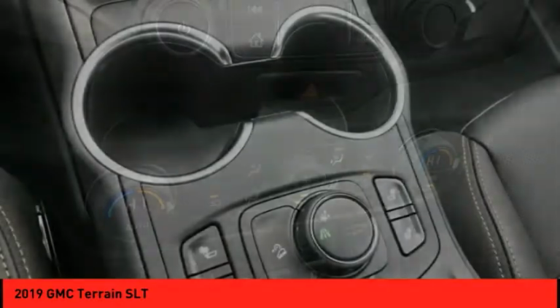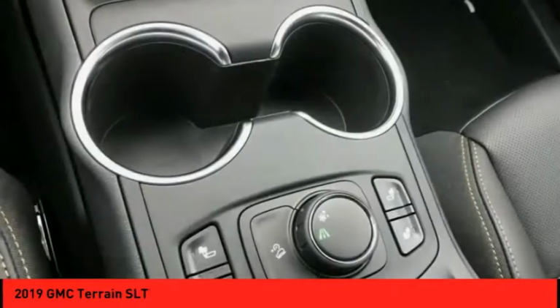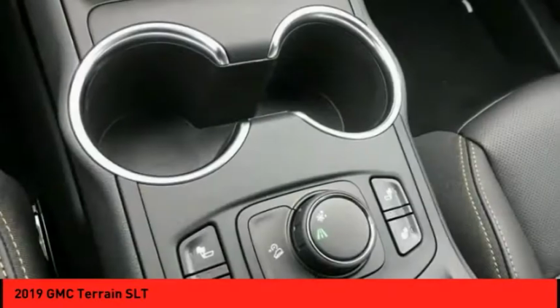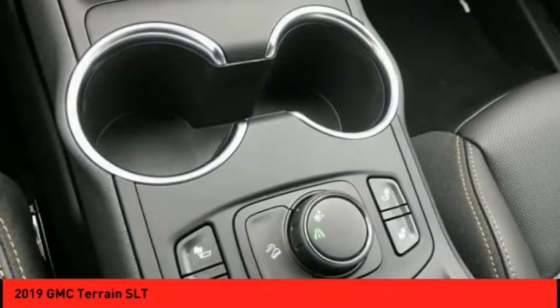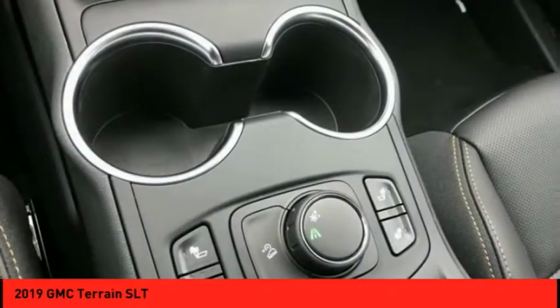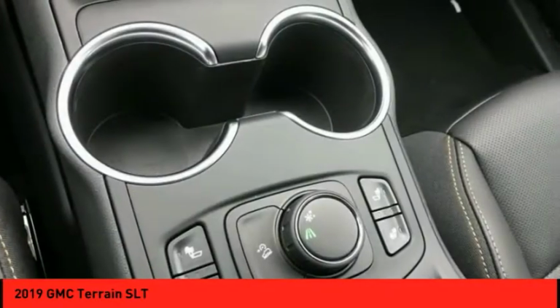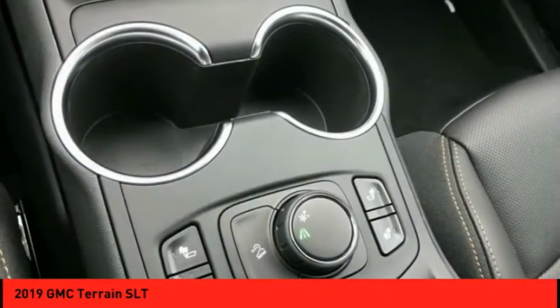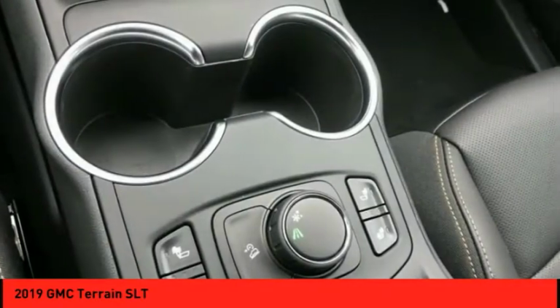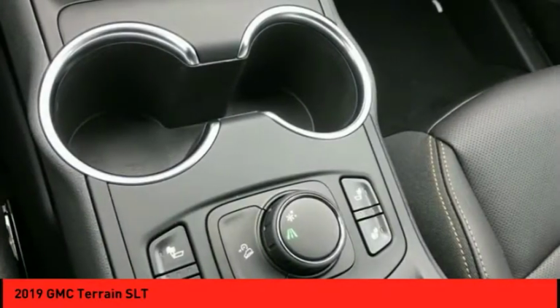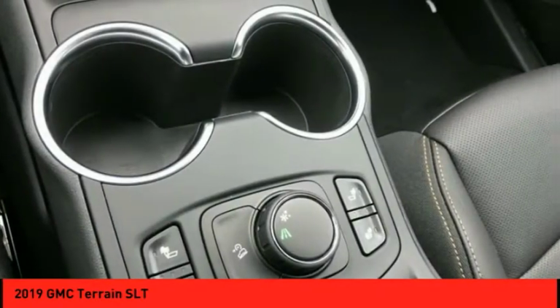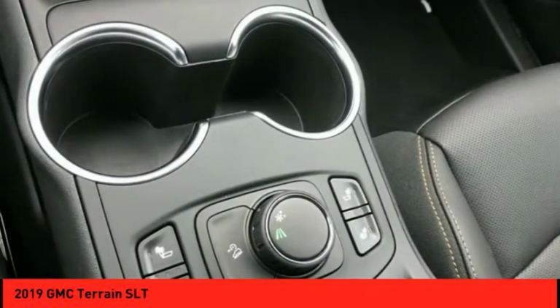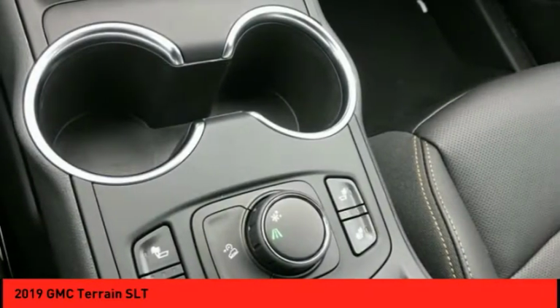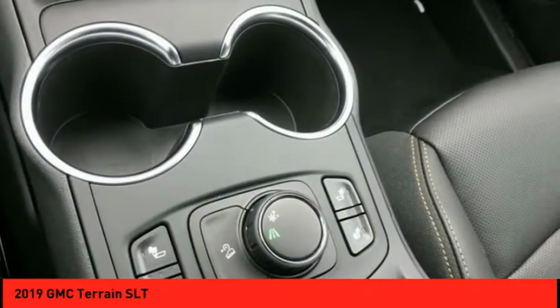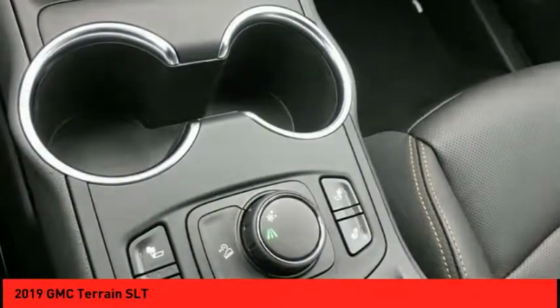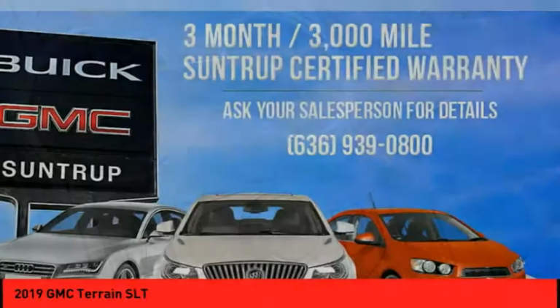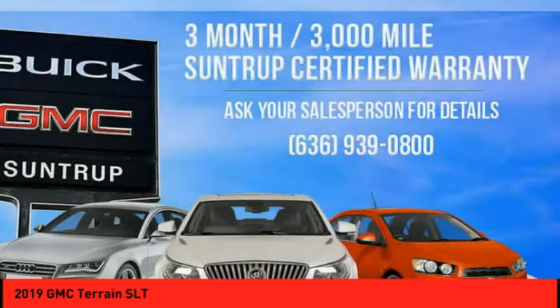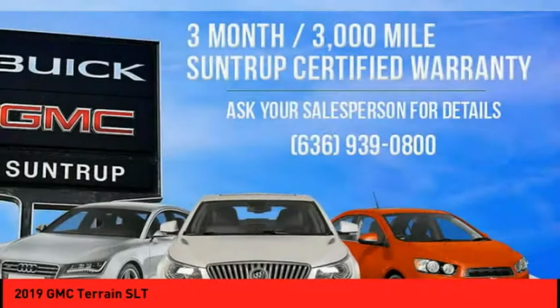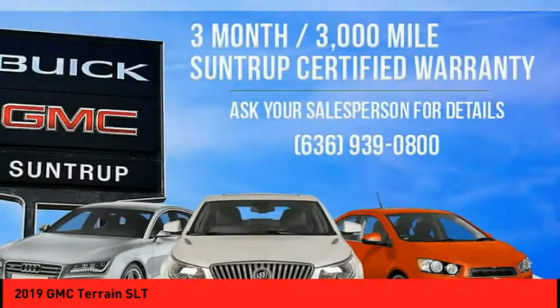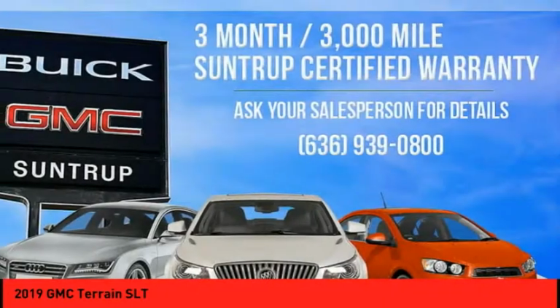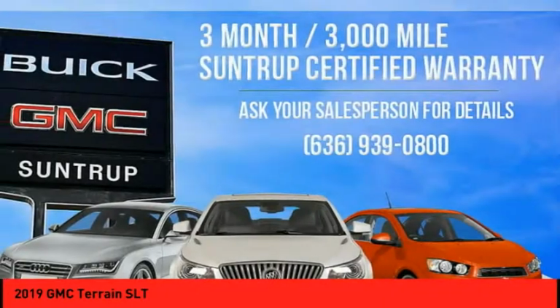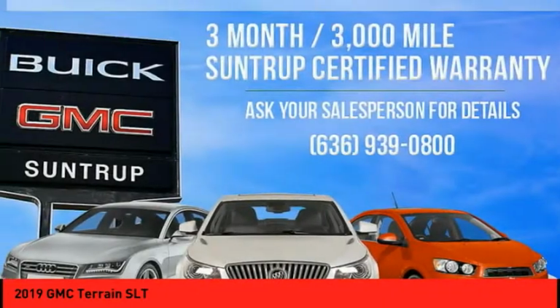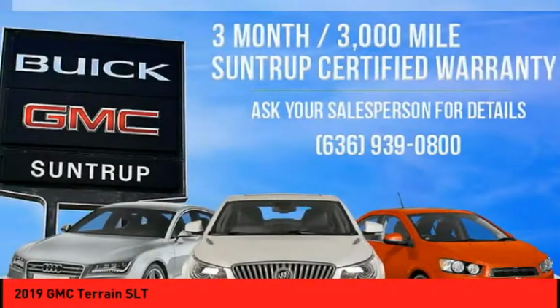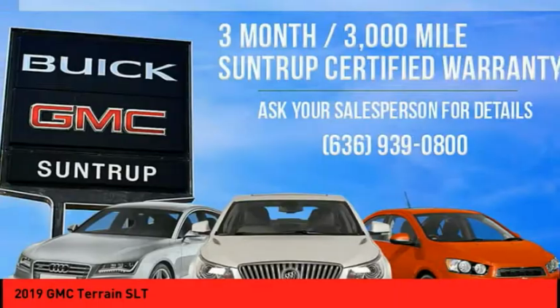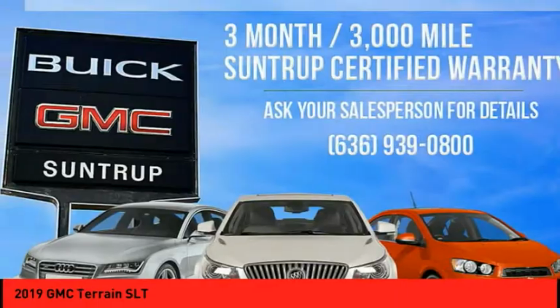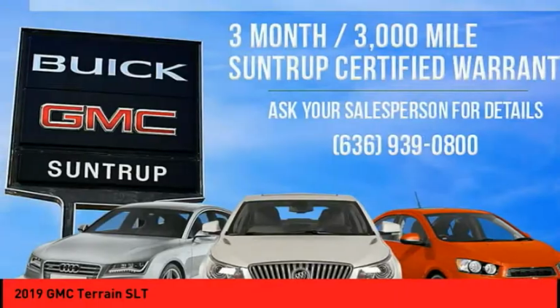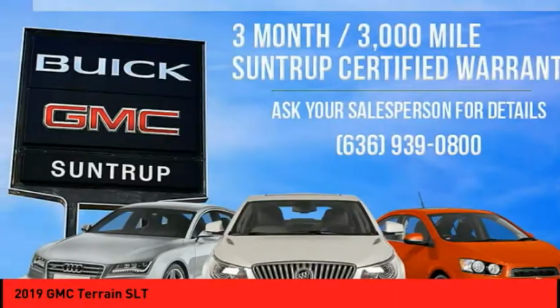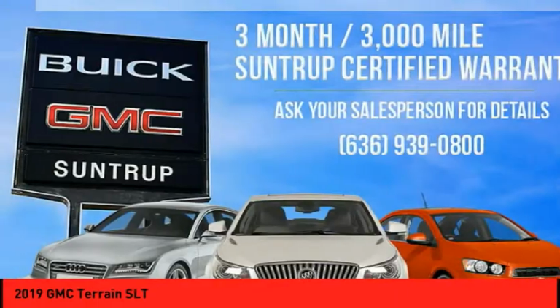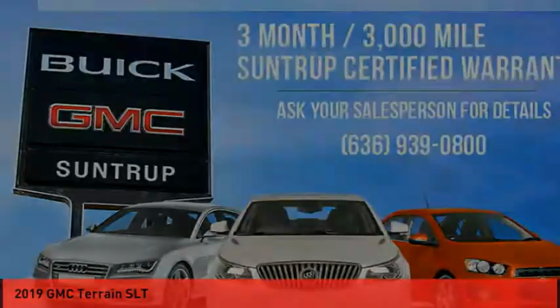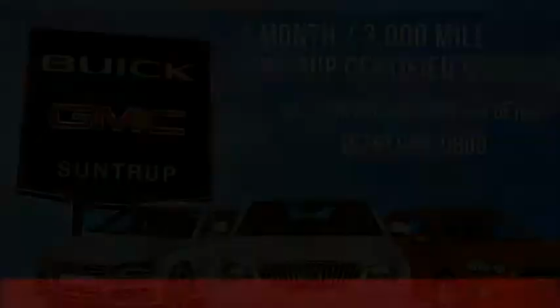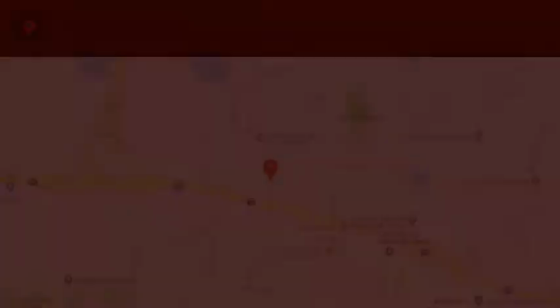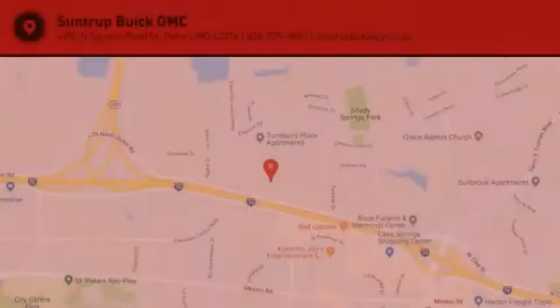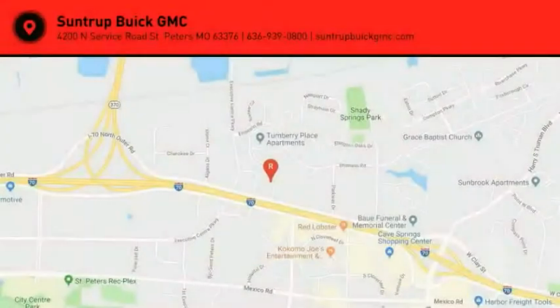Power windows. This isn't just a vehicle, it's an experience. So stop in for a test drive today.